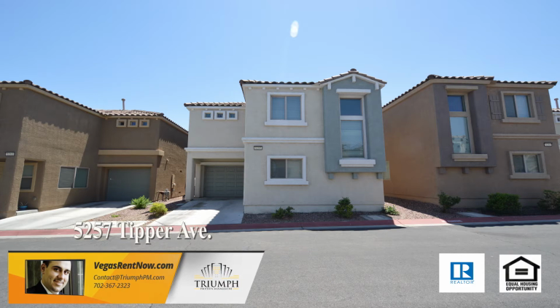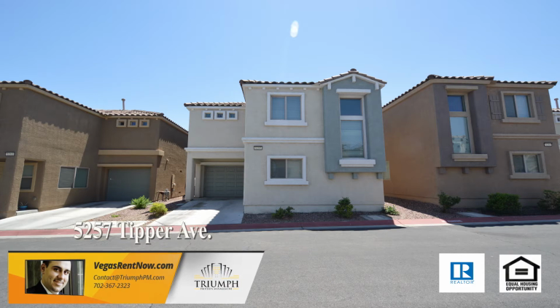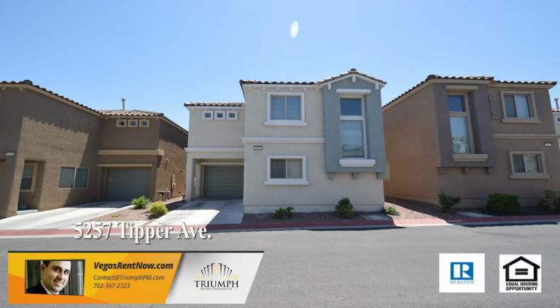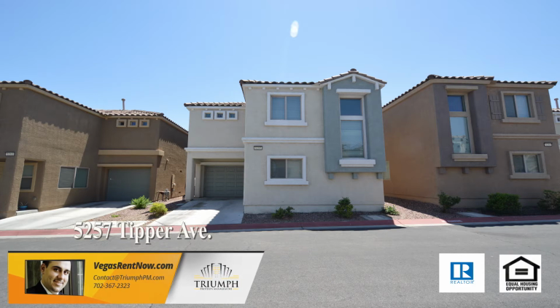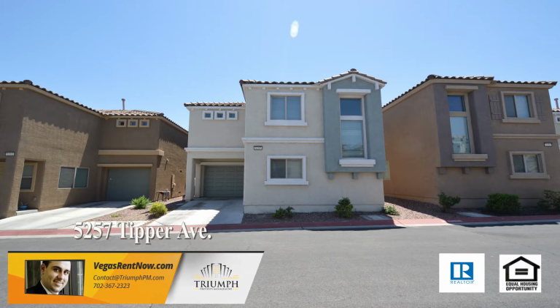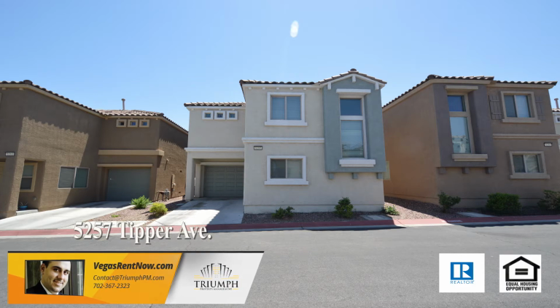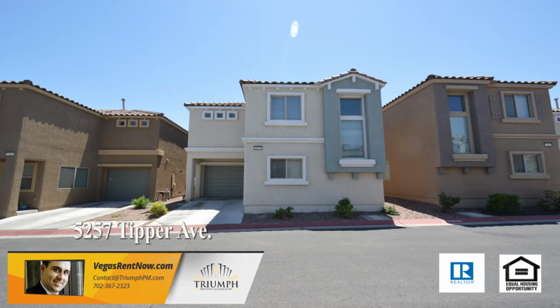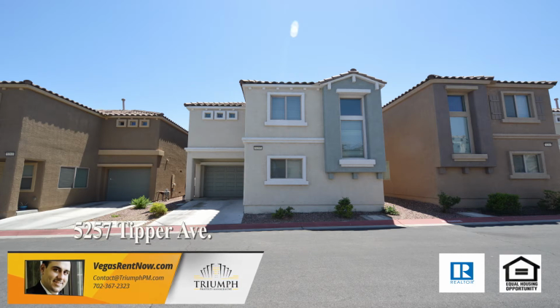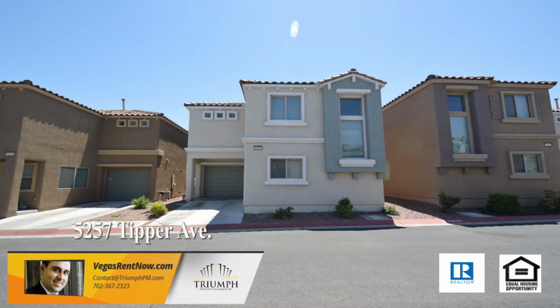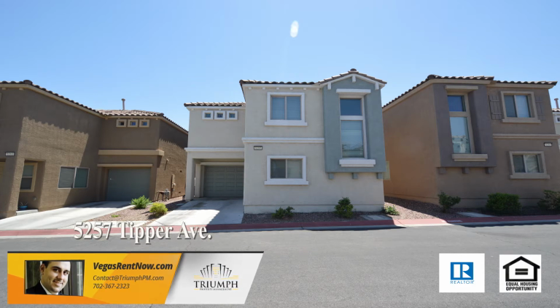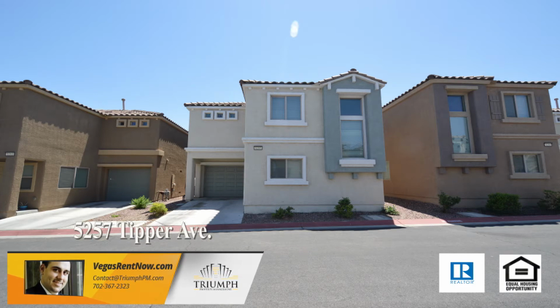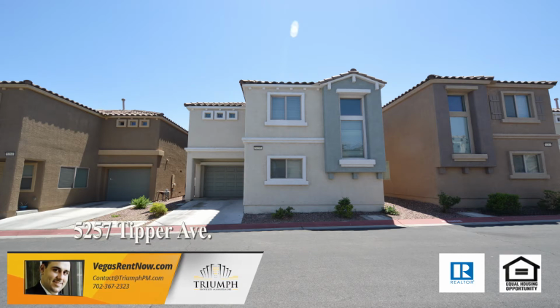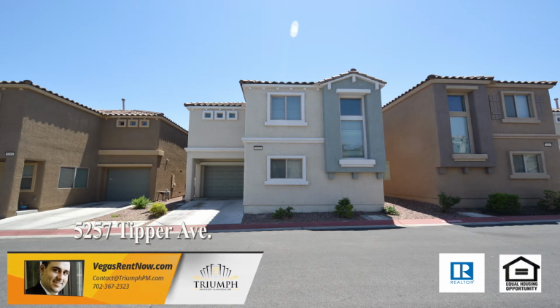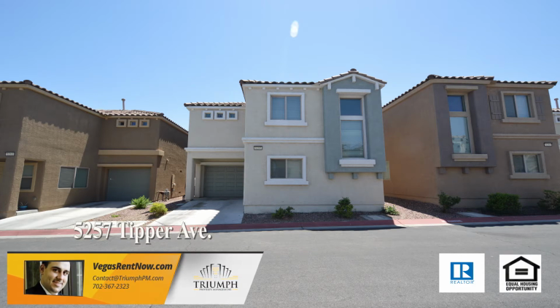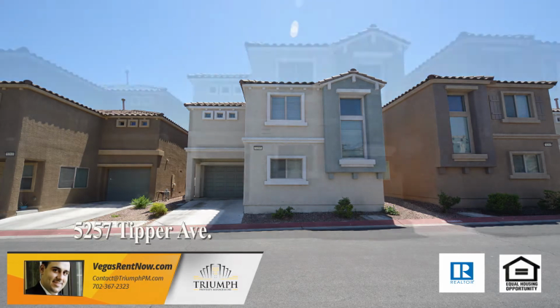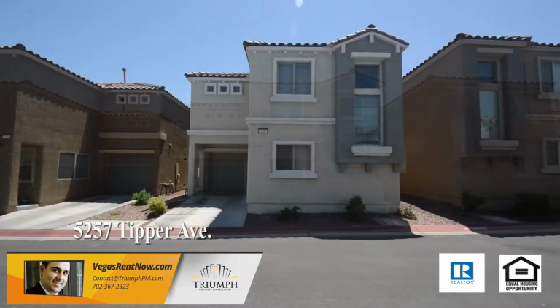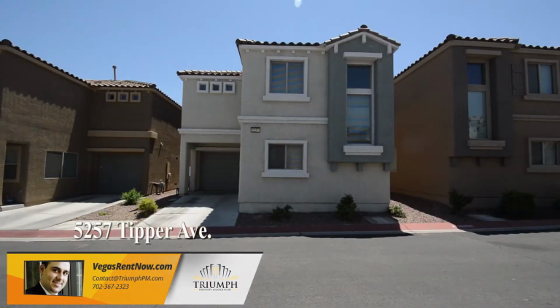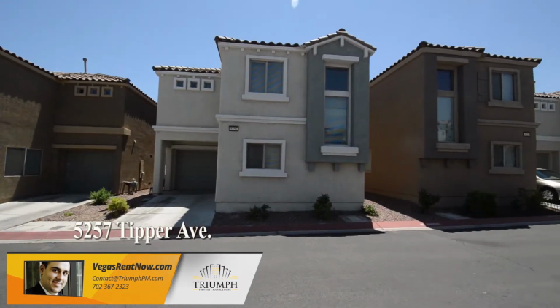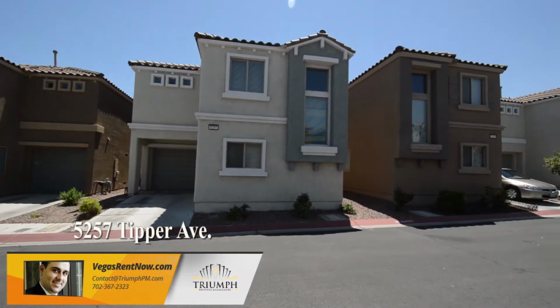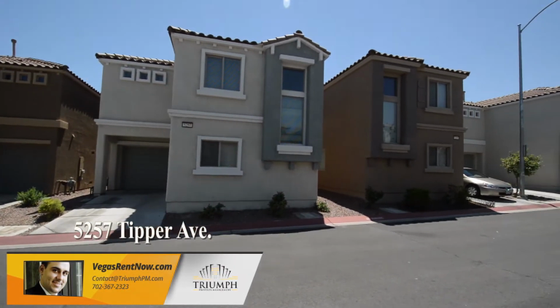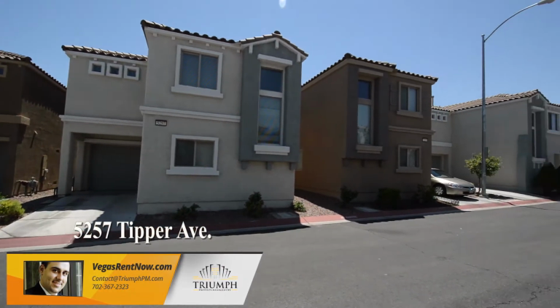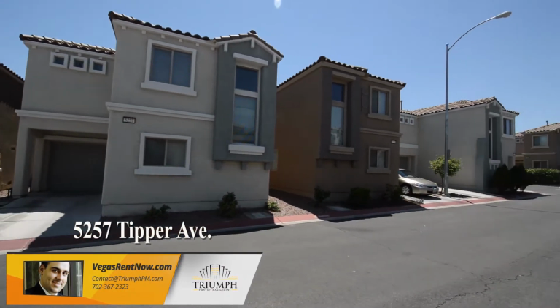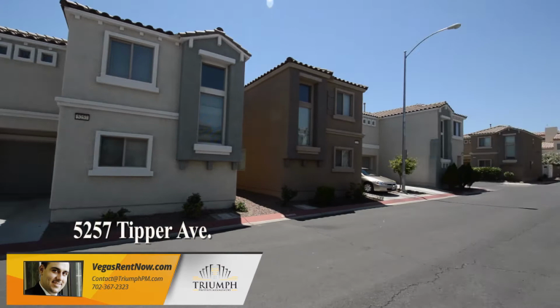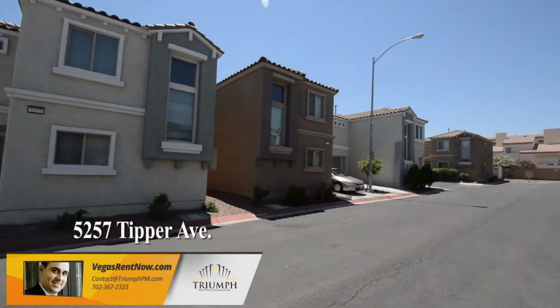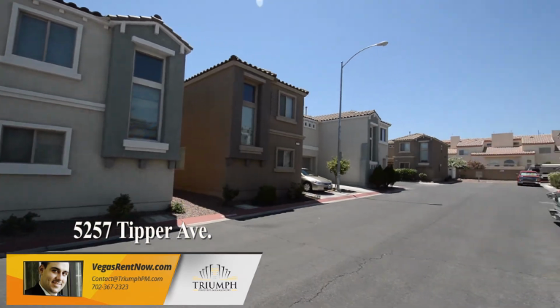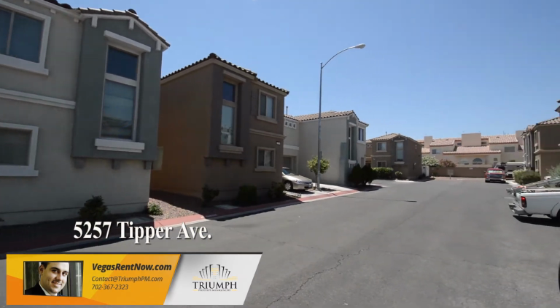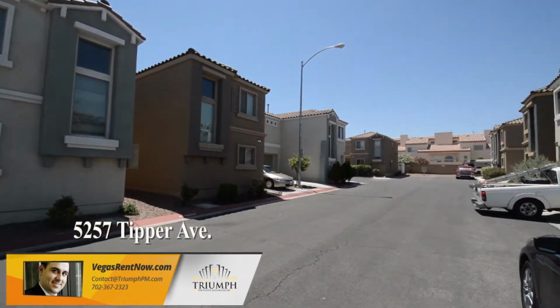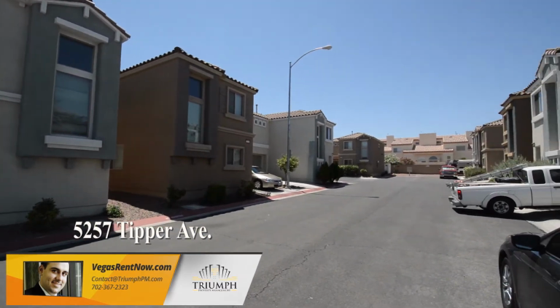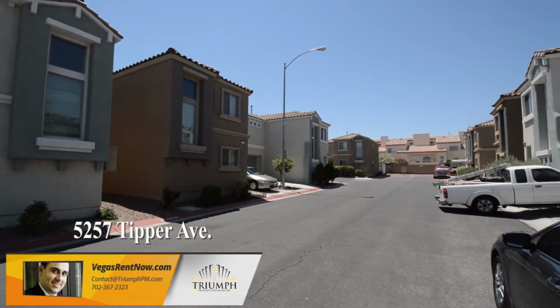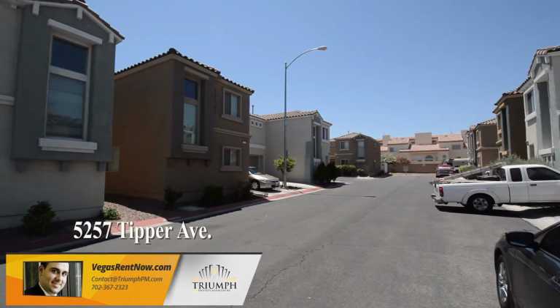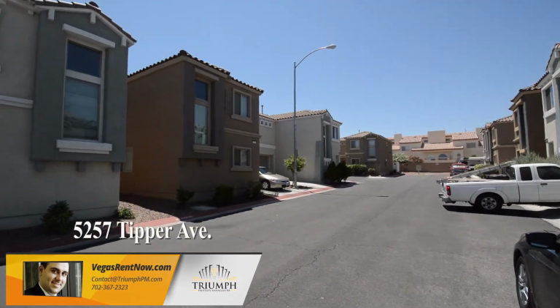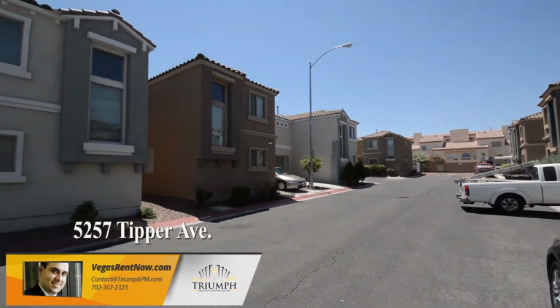This home is in the southeast with shopping, schools, parks, casinos, and easy highway access nearby.